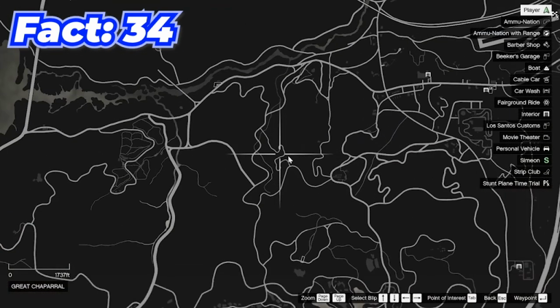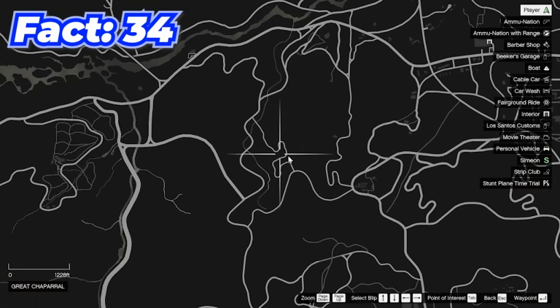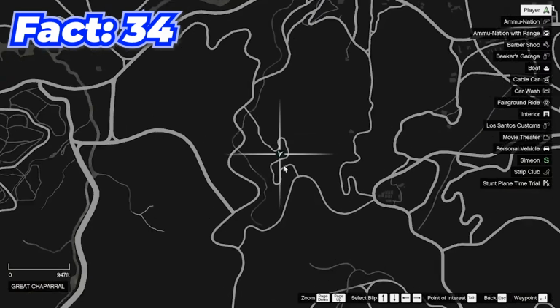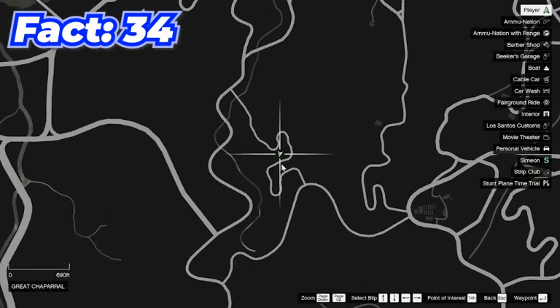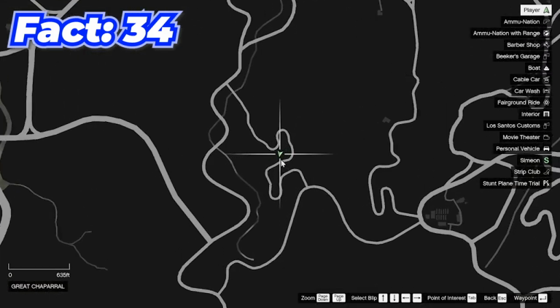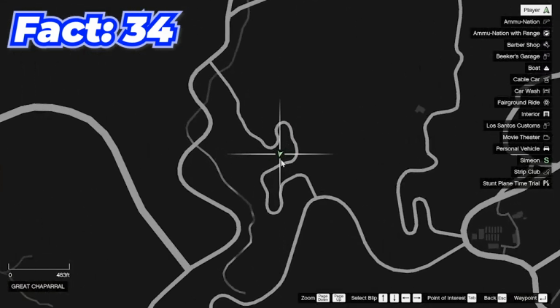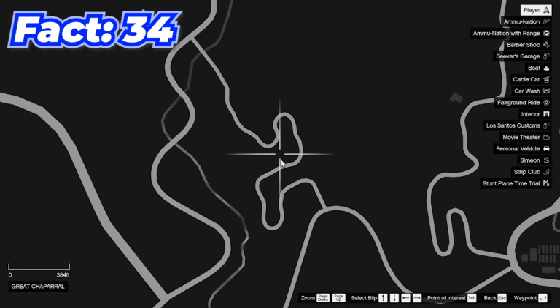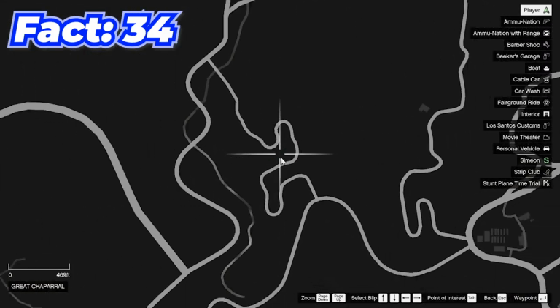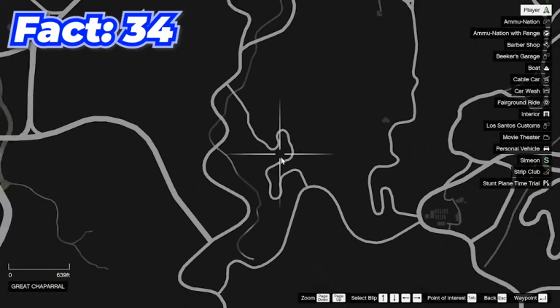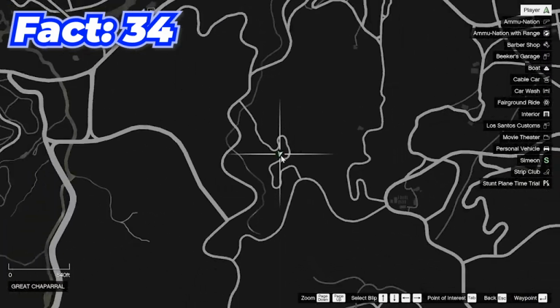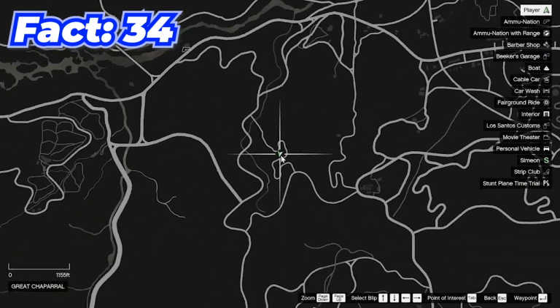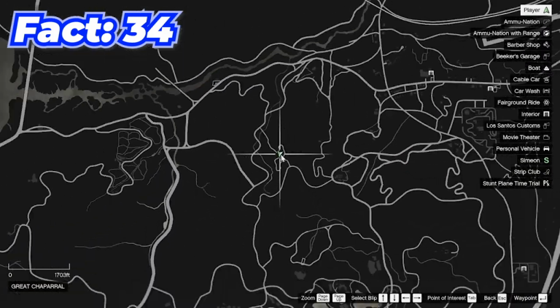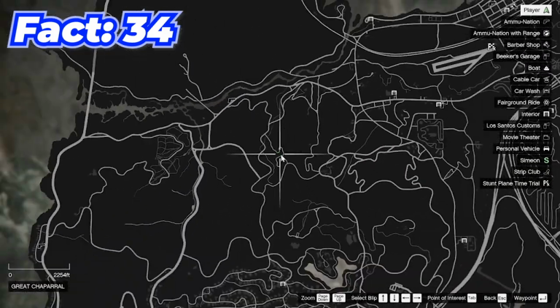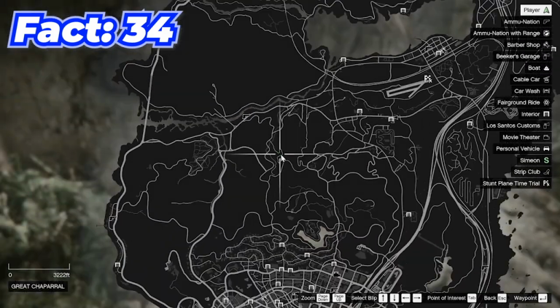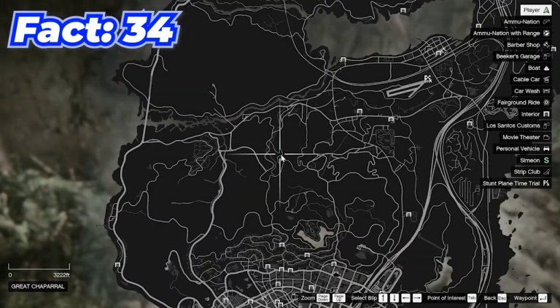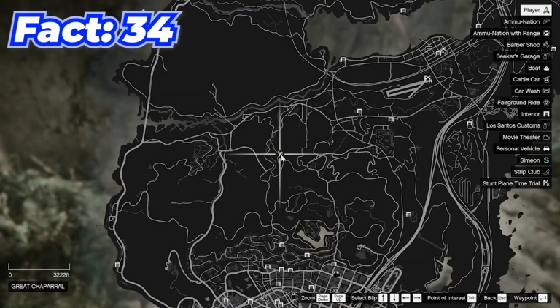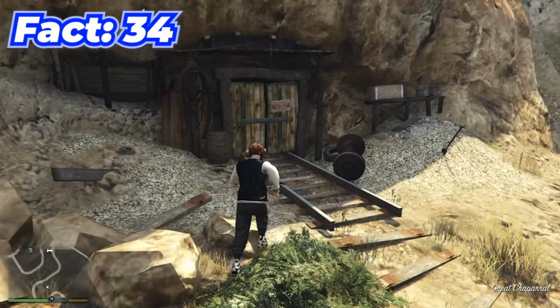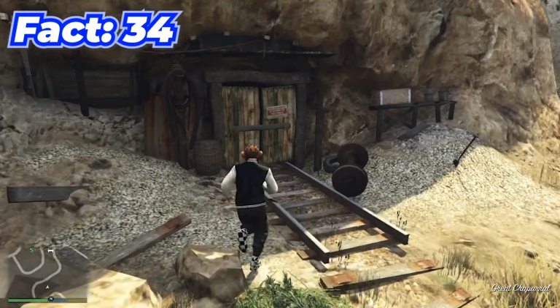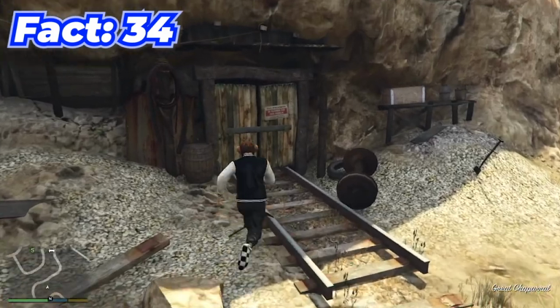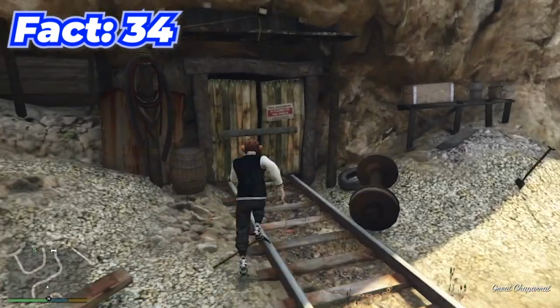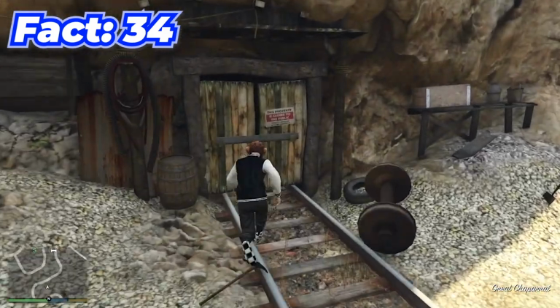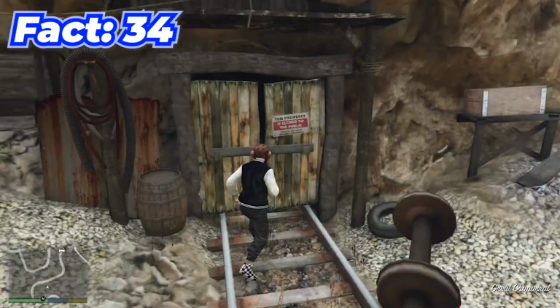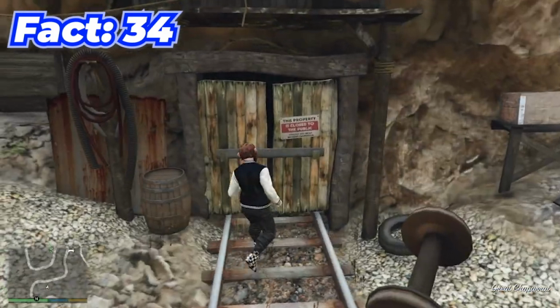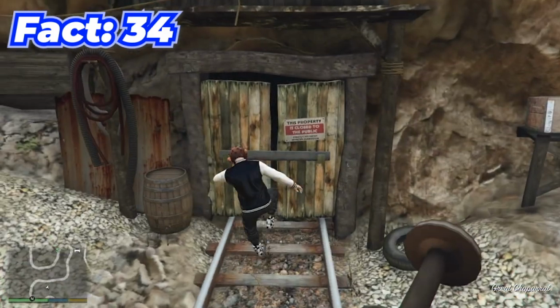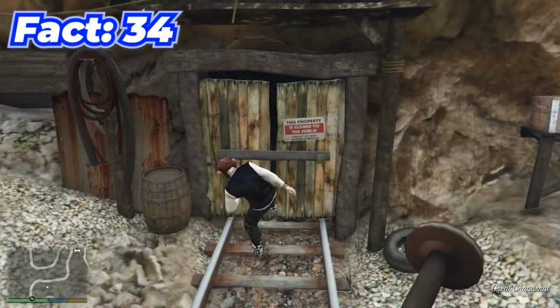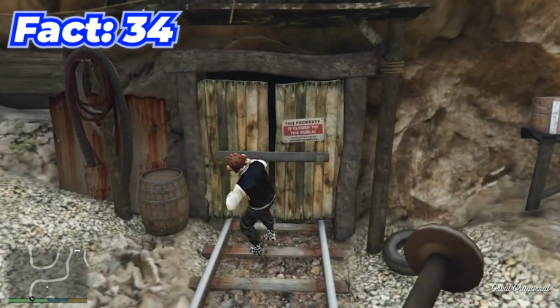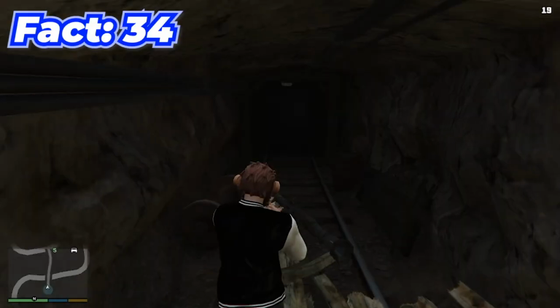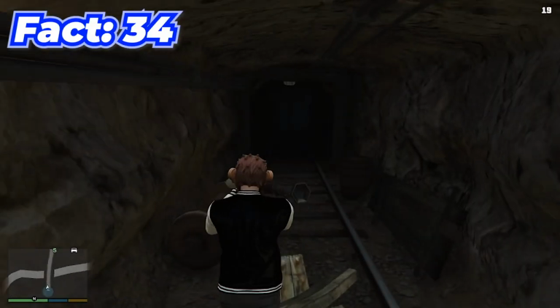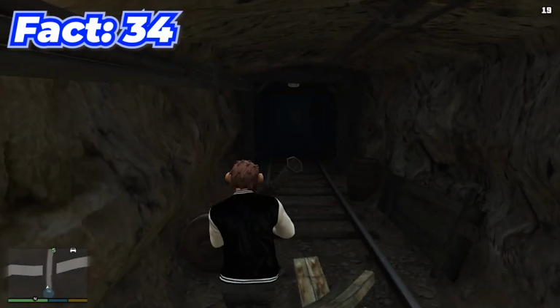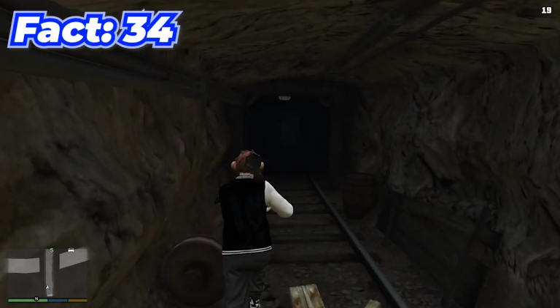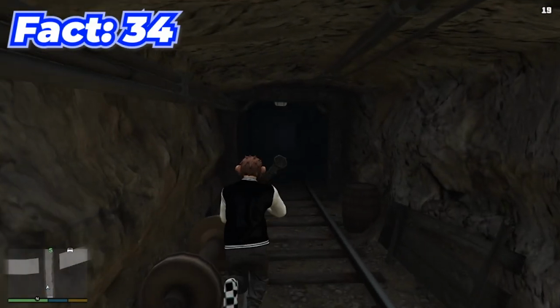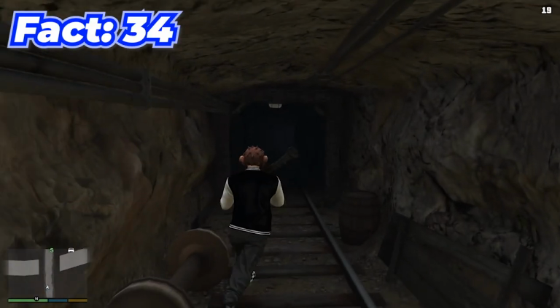Coming to this location on the map, there's actually a secret mine that you can find and go exploring.